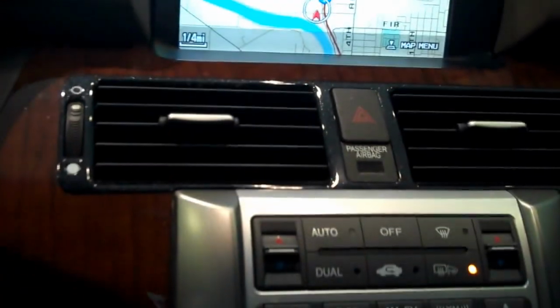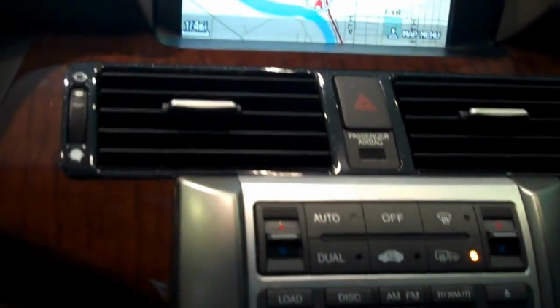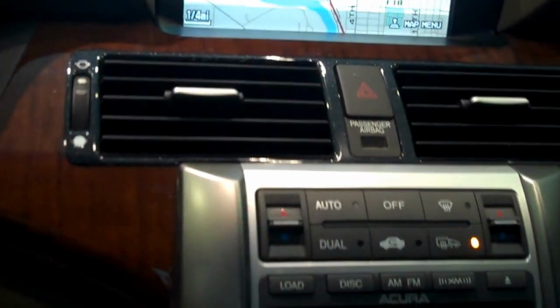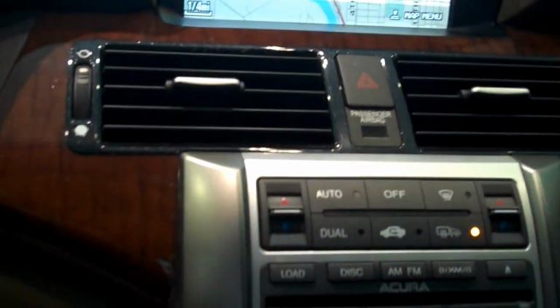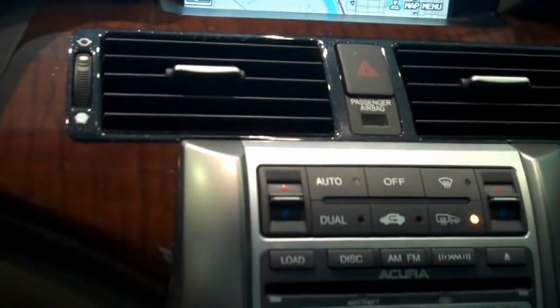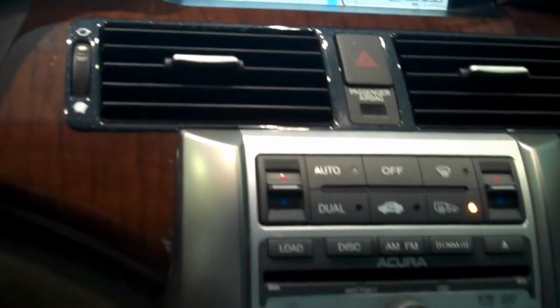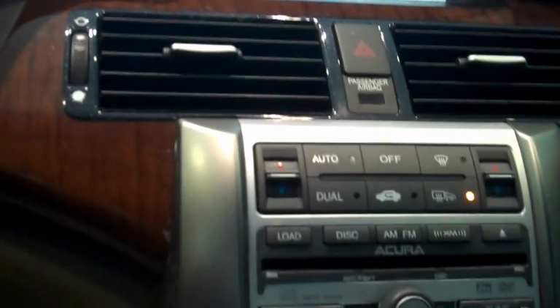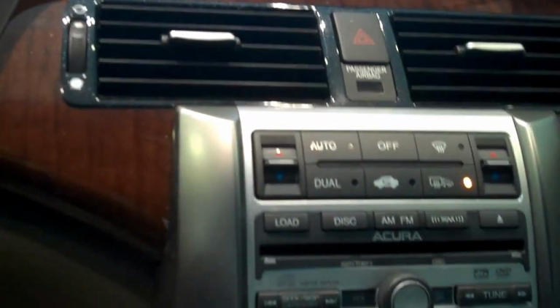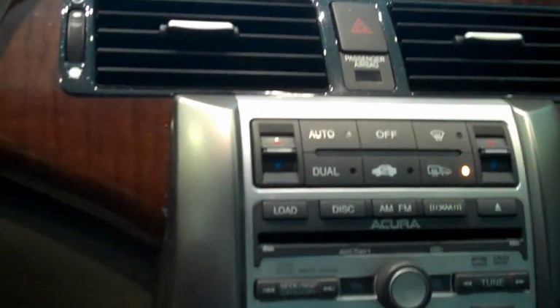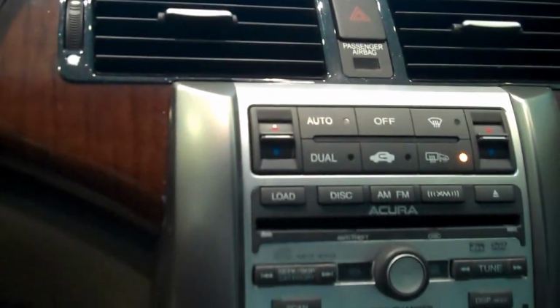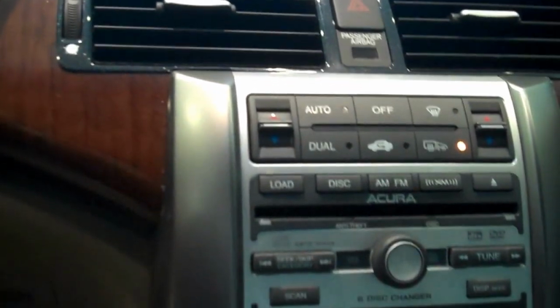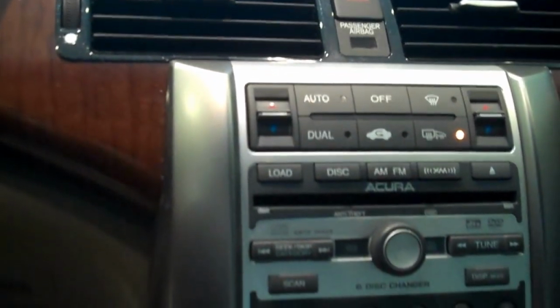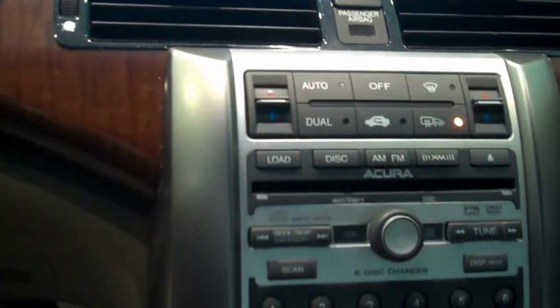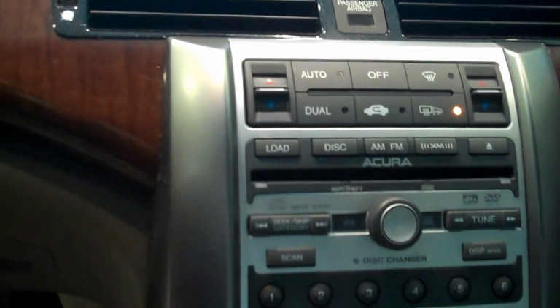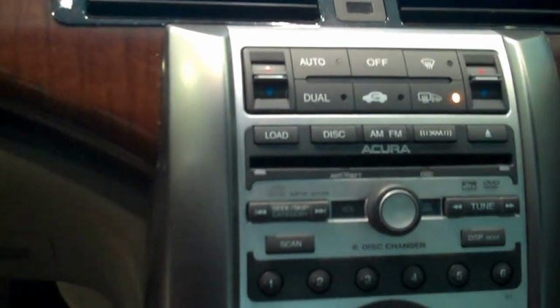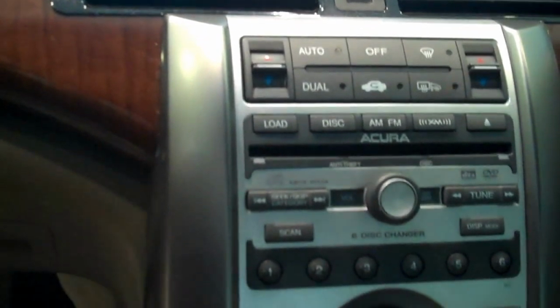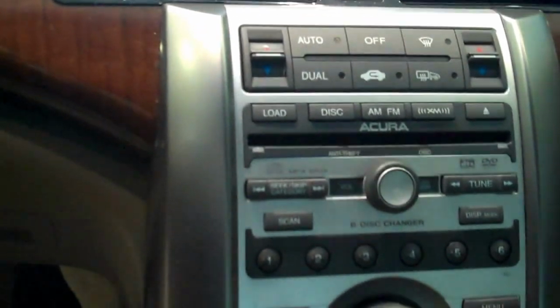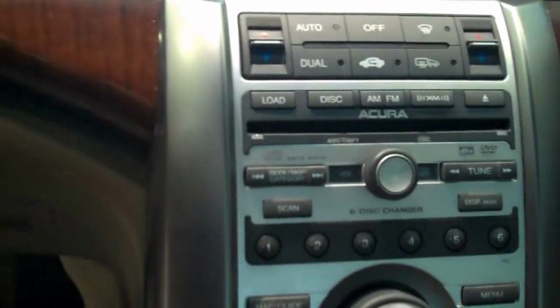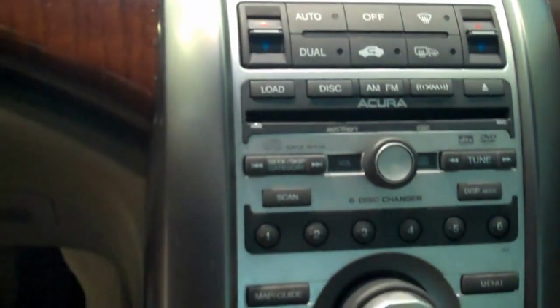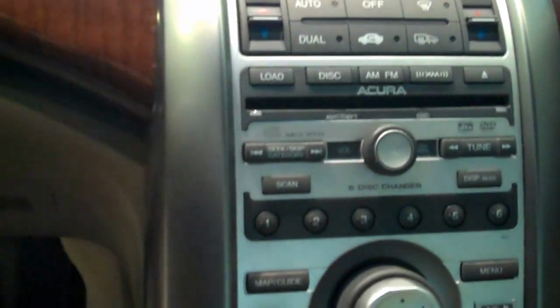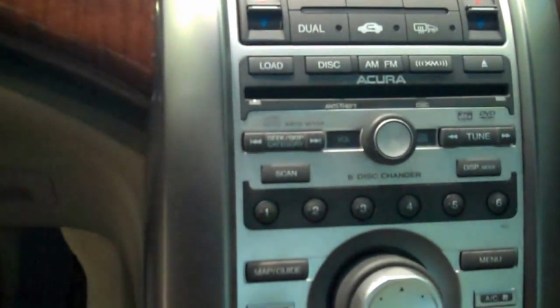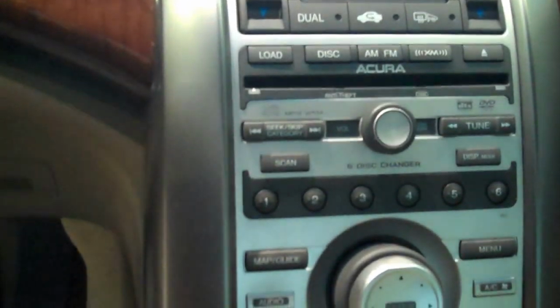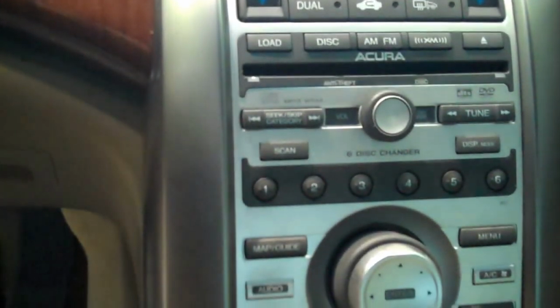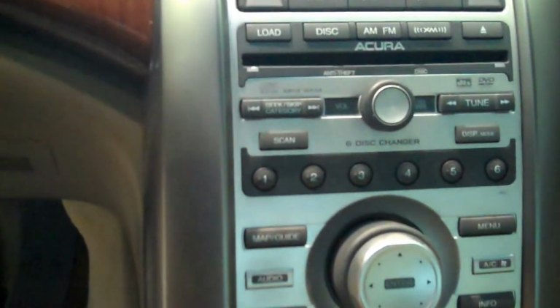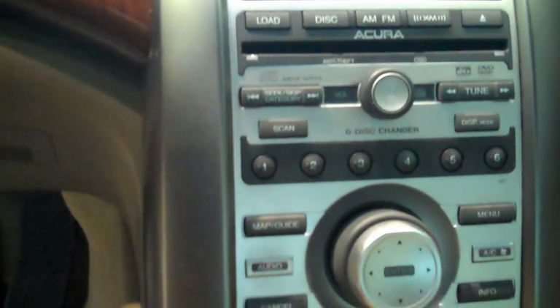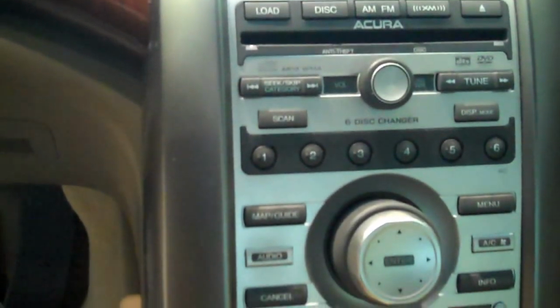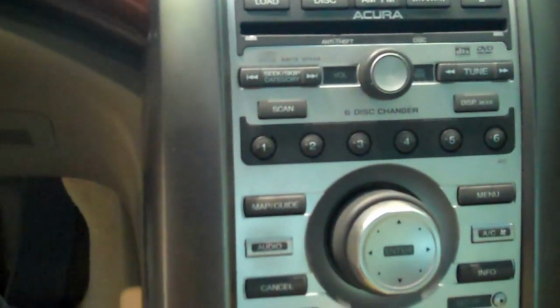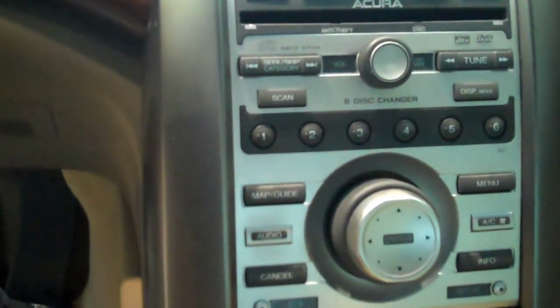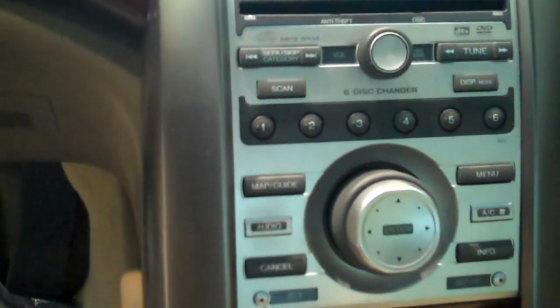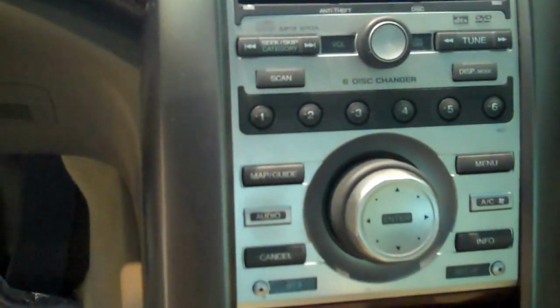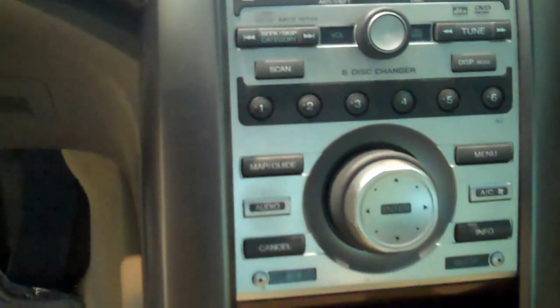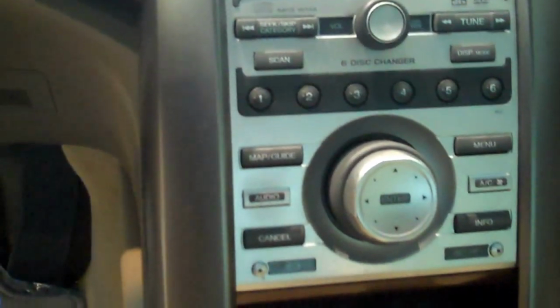Automatic climate control, navigation, and XM radio.